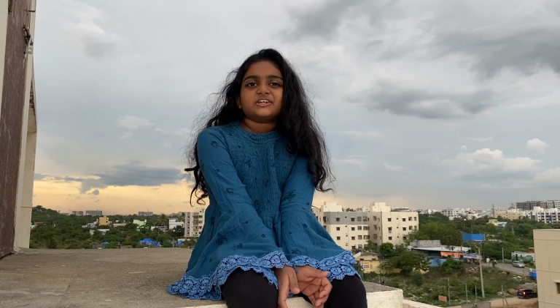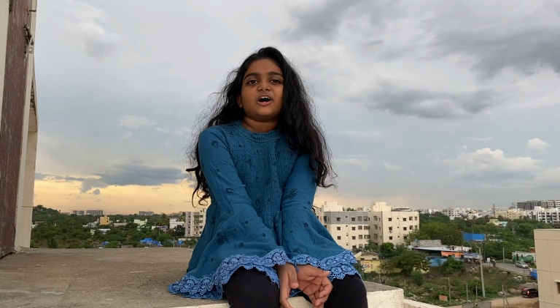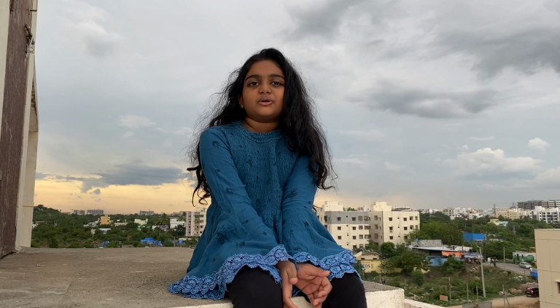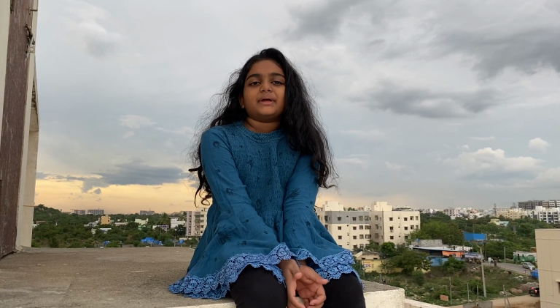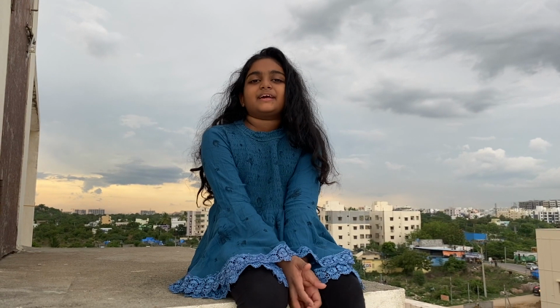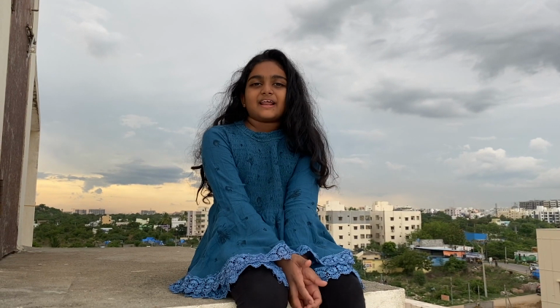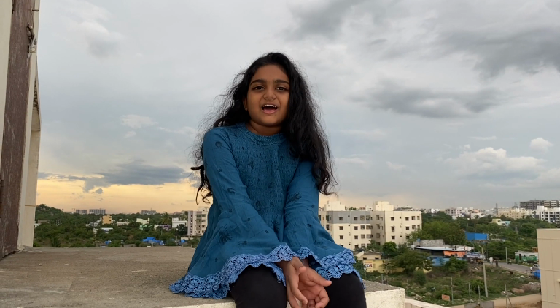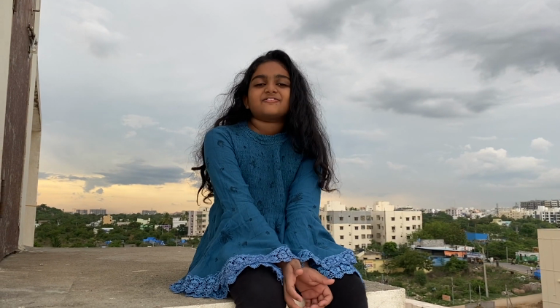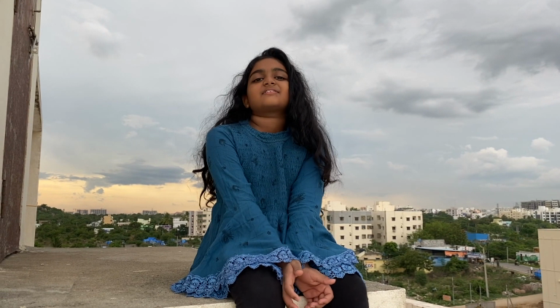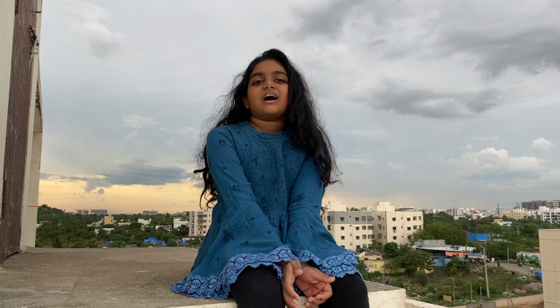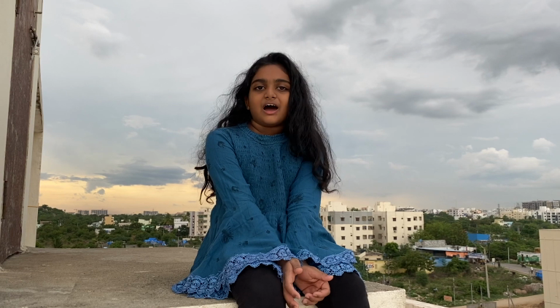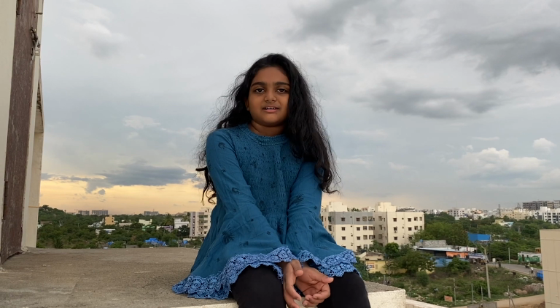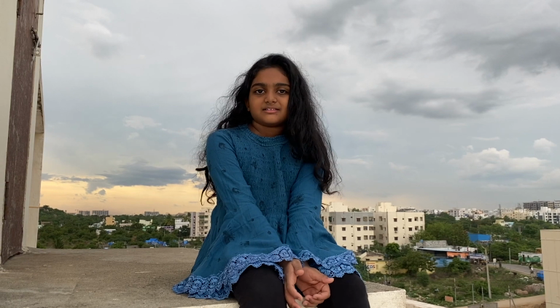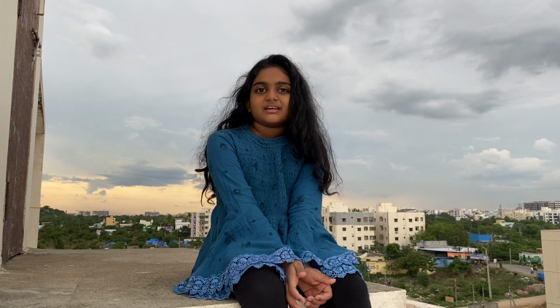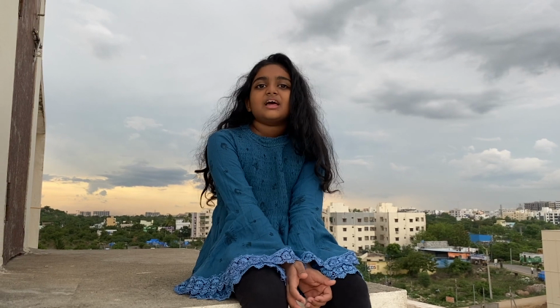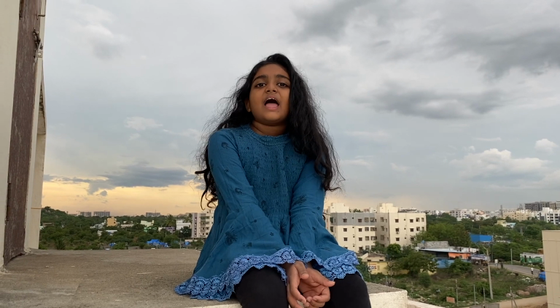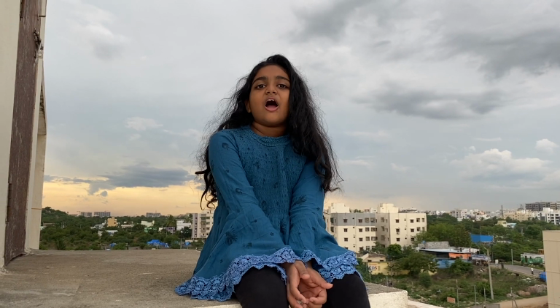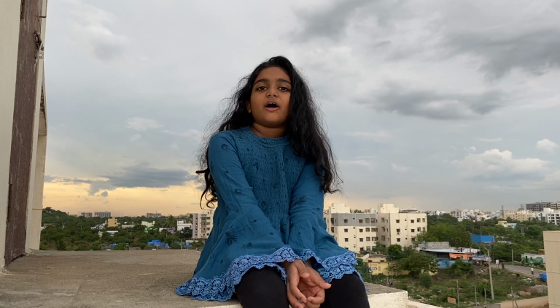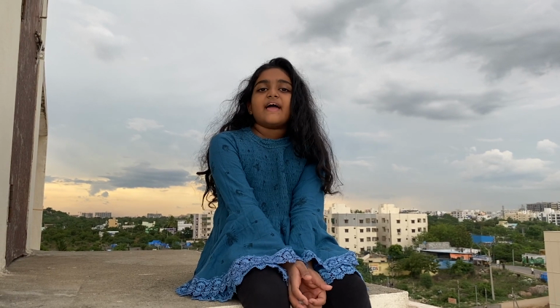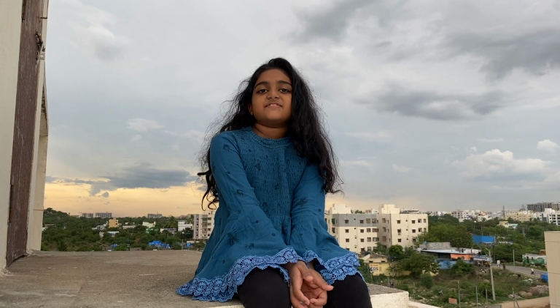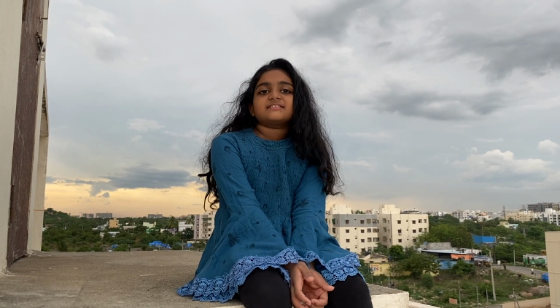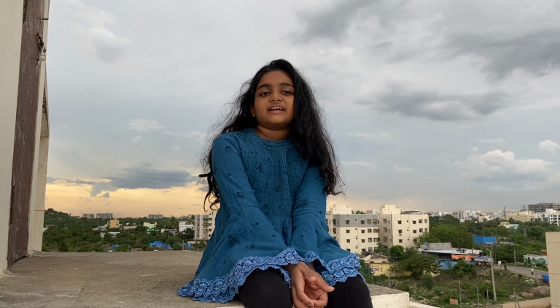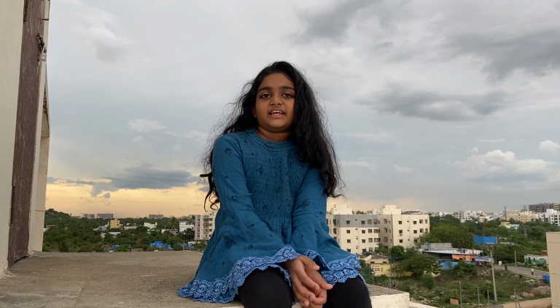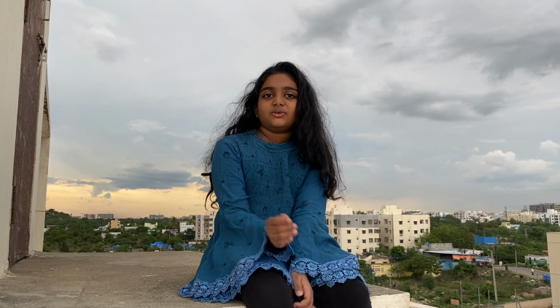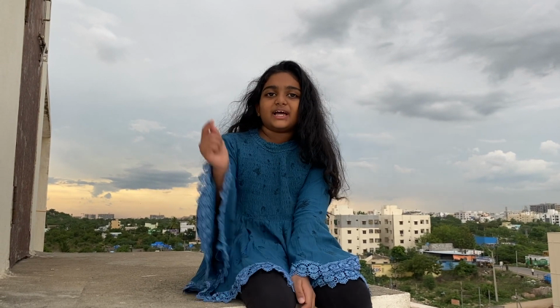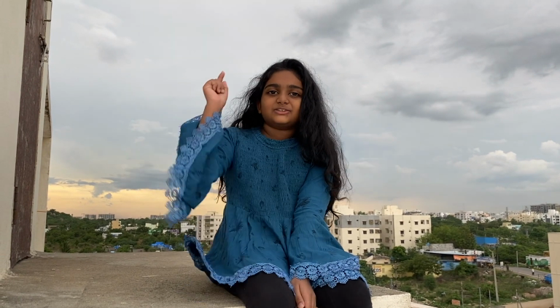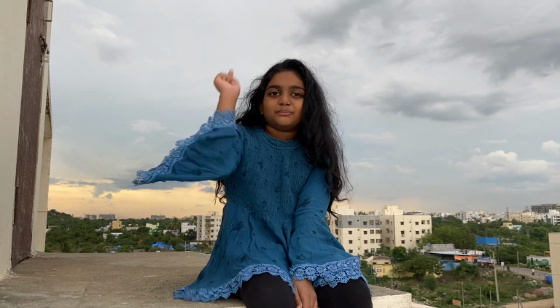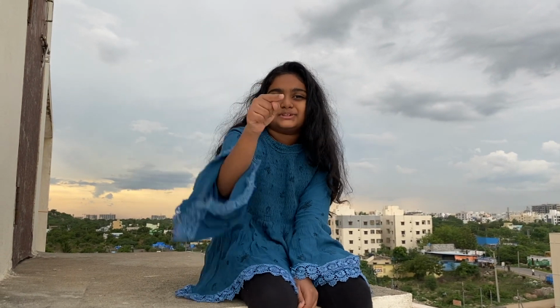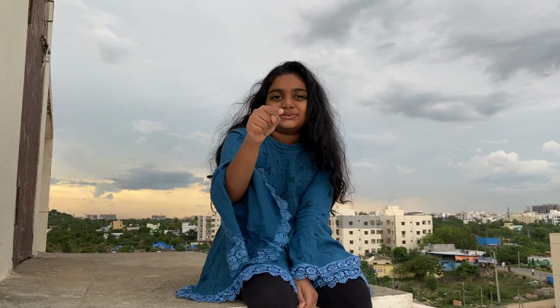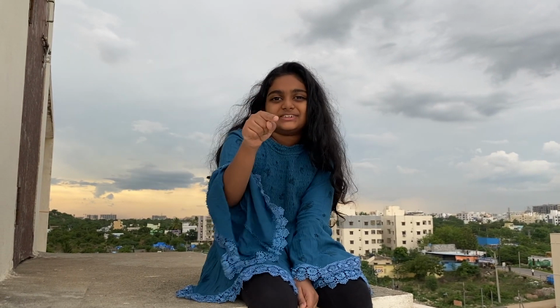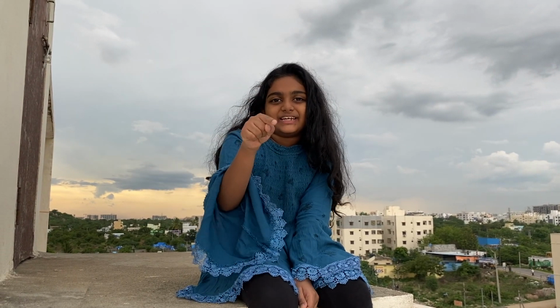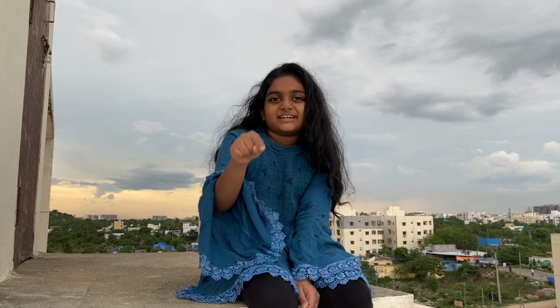I will be posting videos on how to make crafts and arts every Sunday. You guys don't miss to see it.